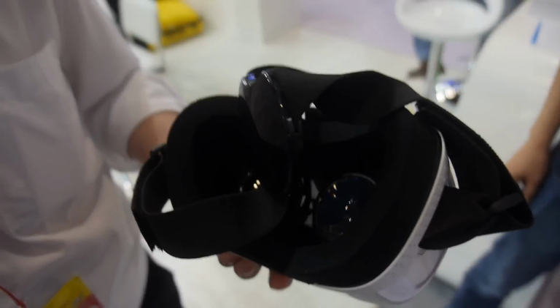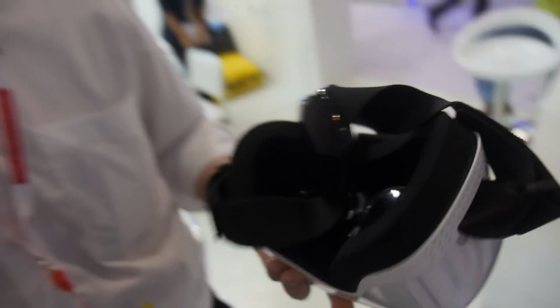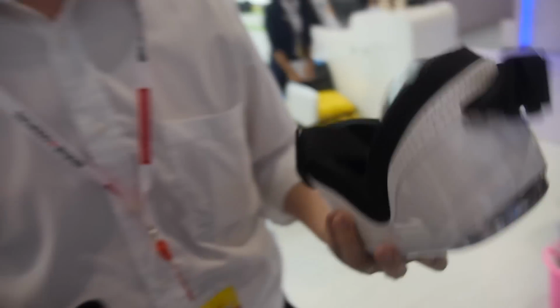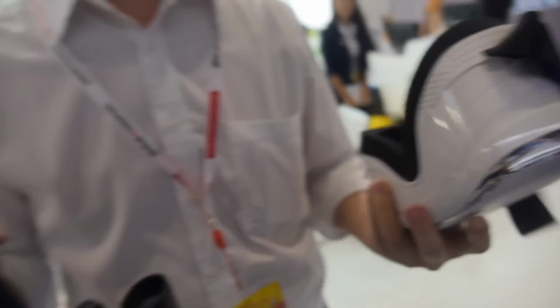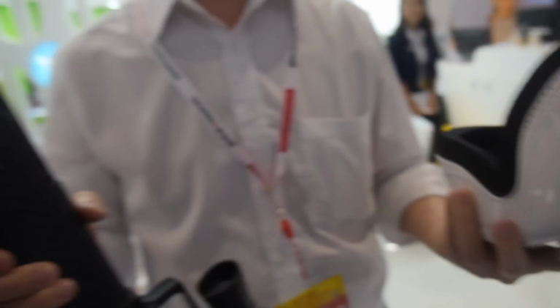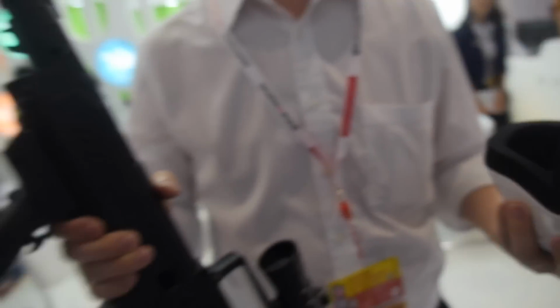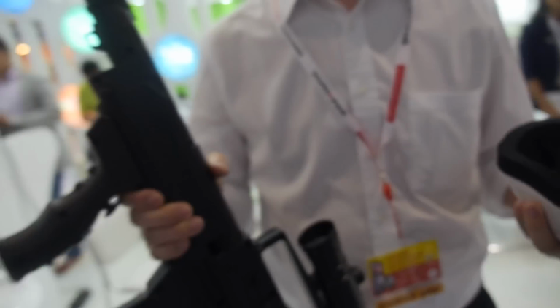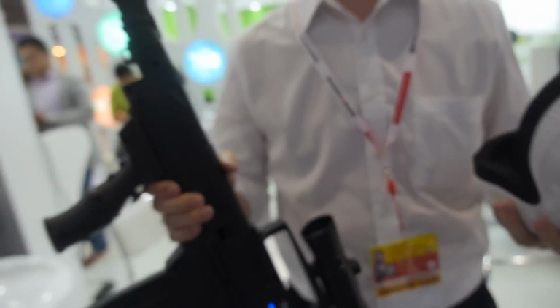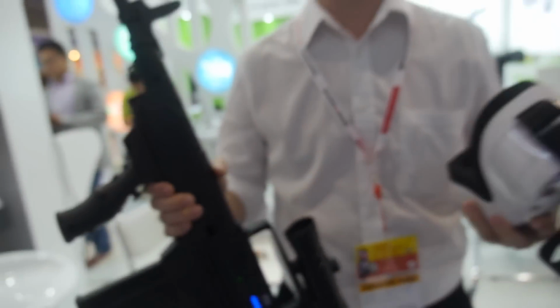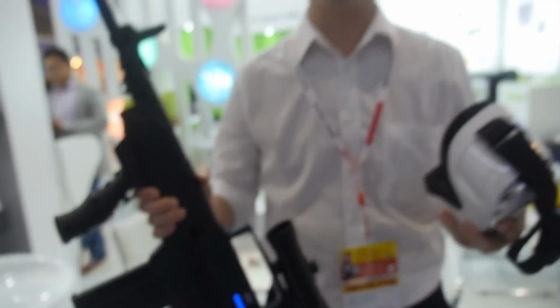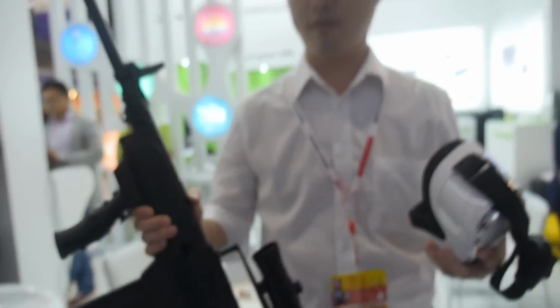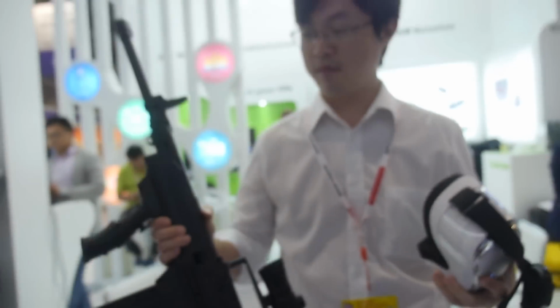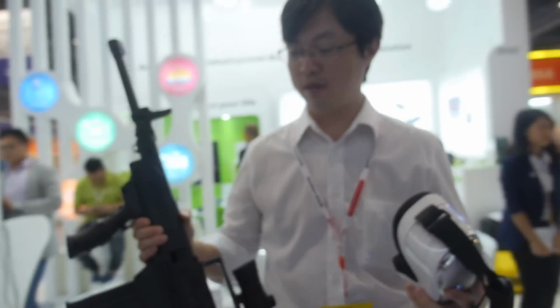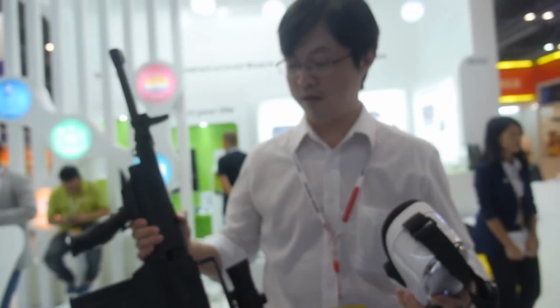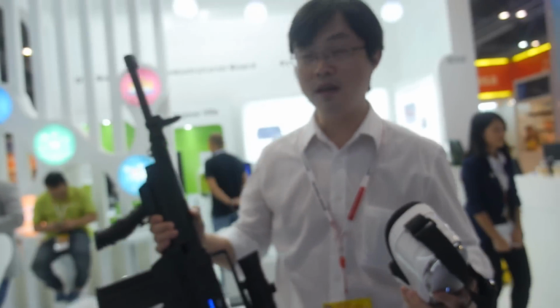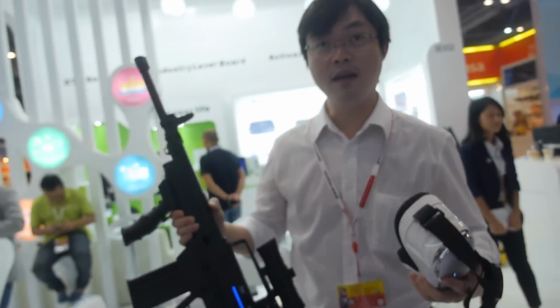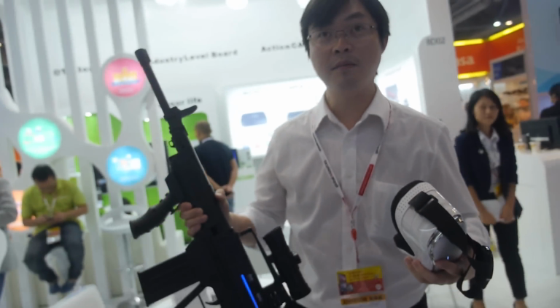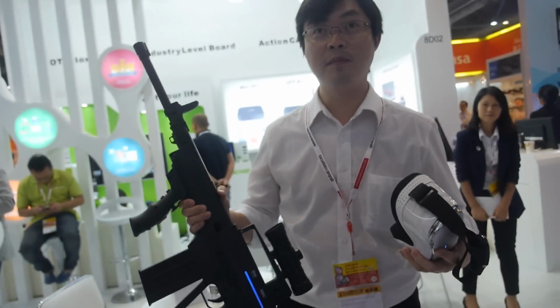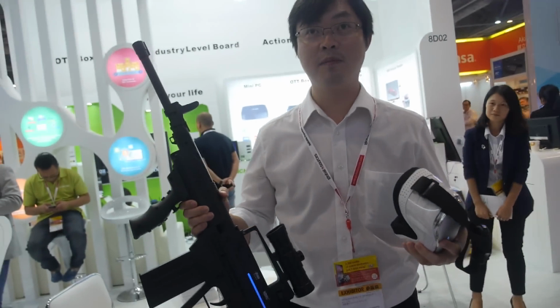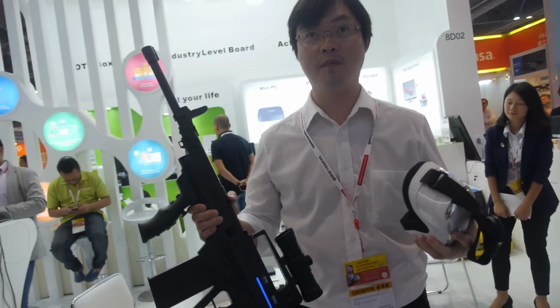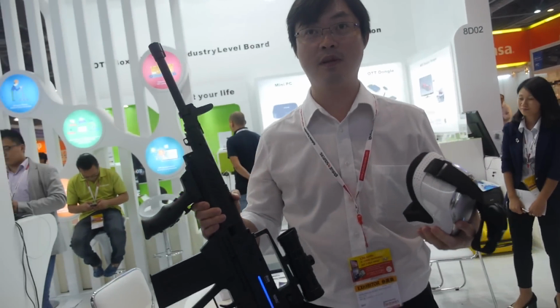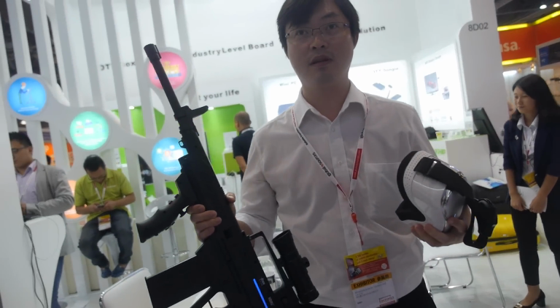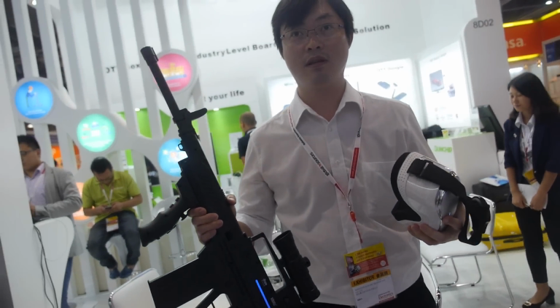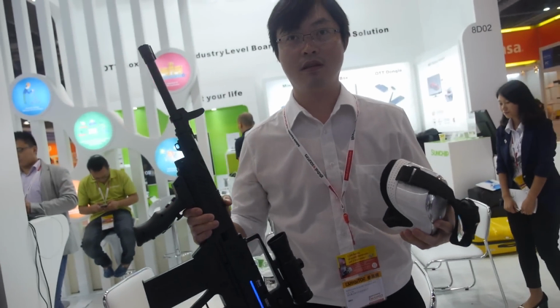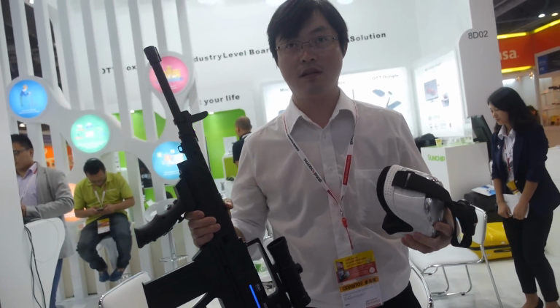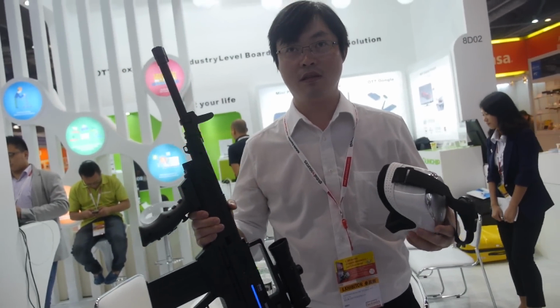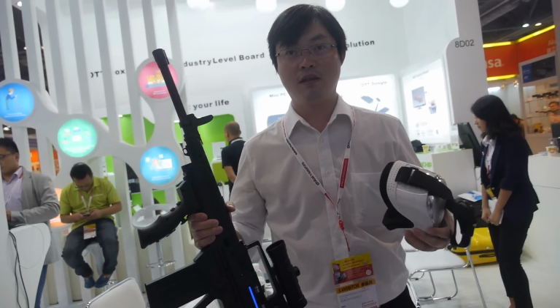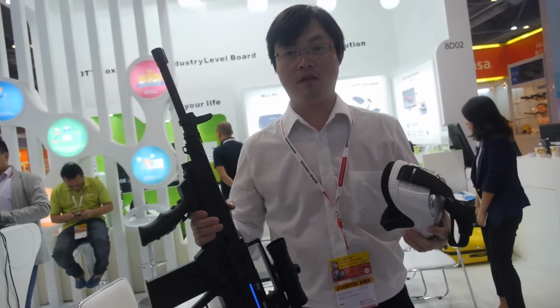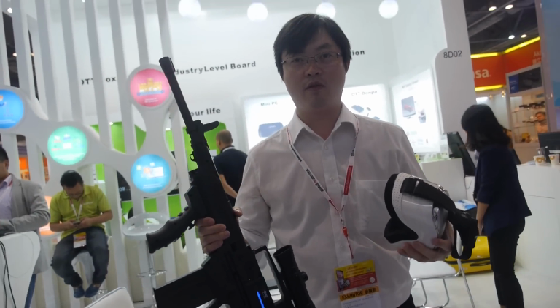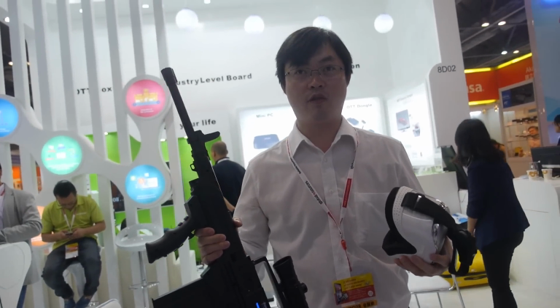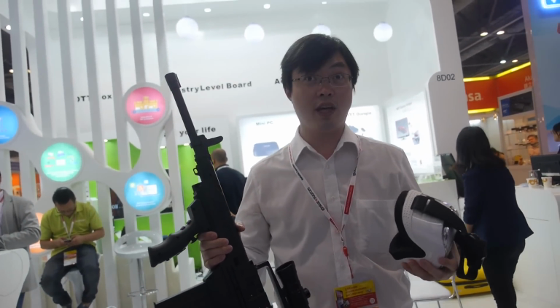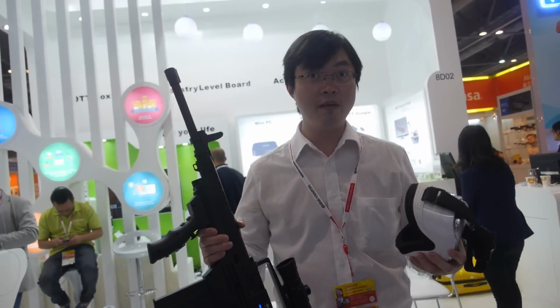There's also a gun peripheral here. What's going on with that gun? It's for gaming.